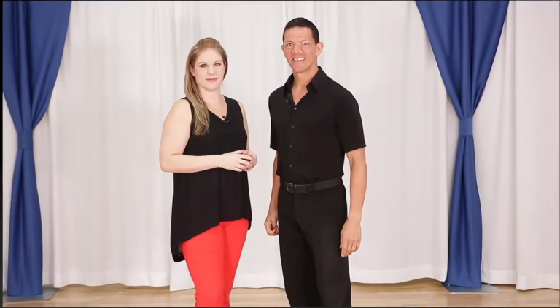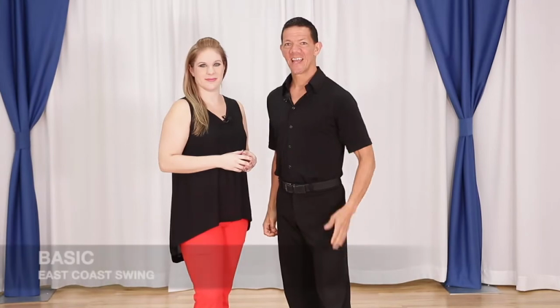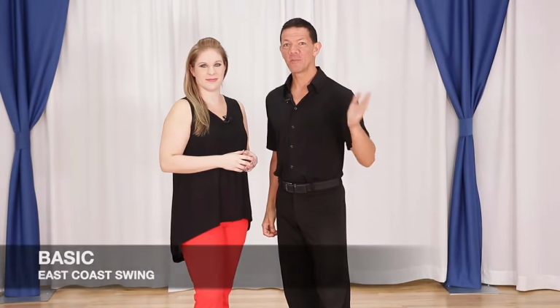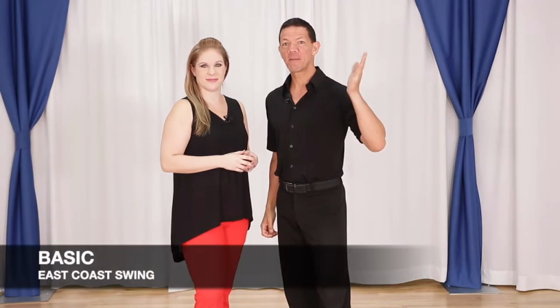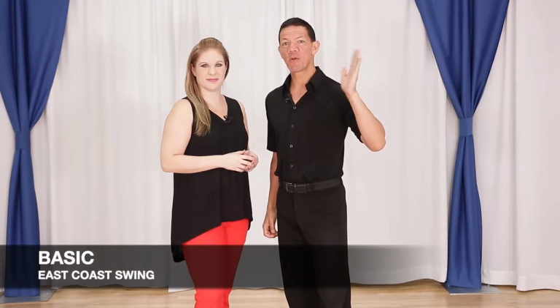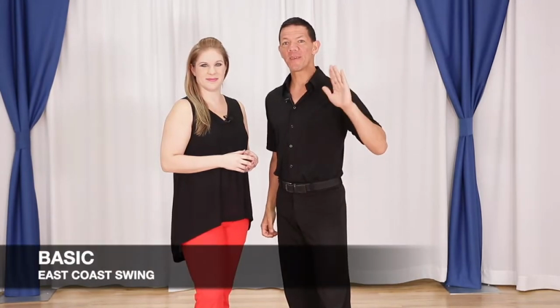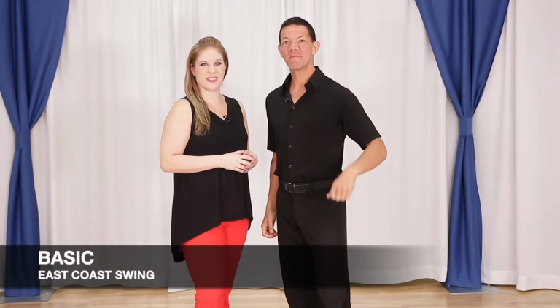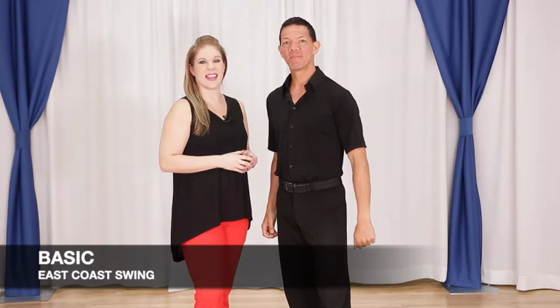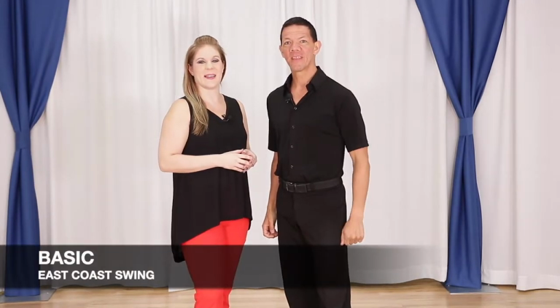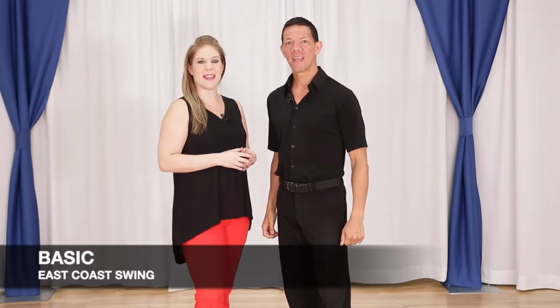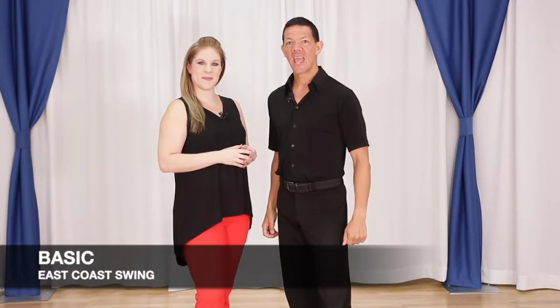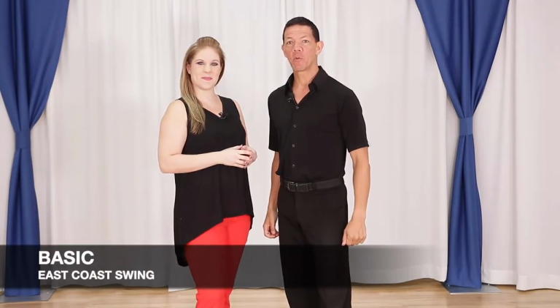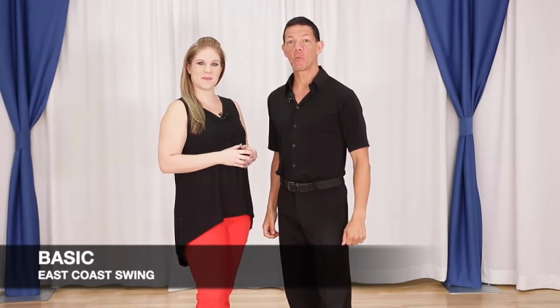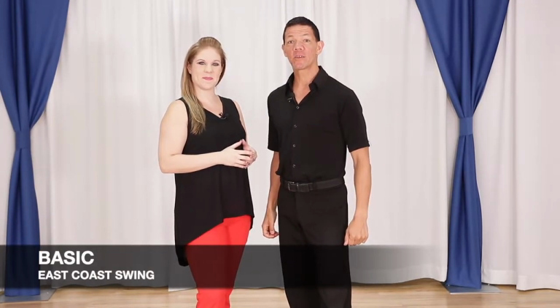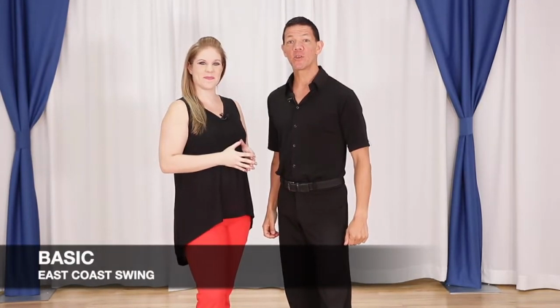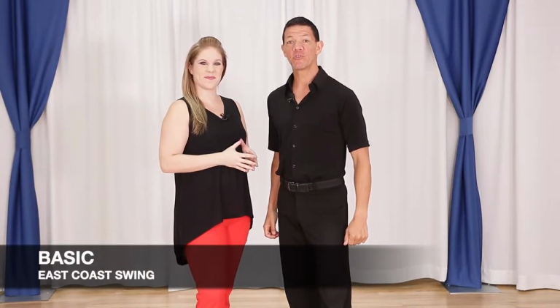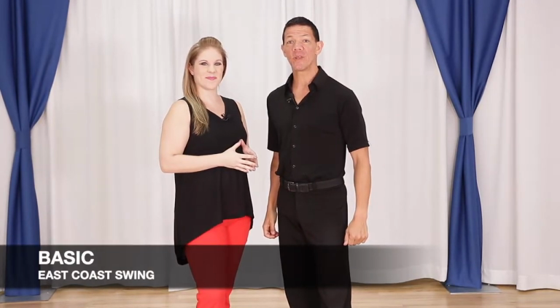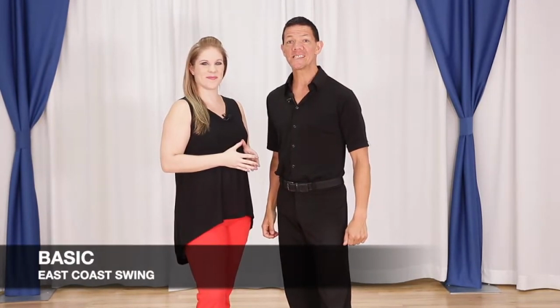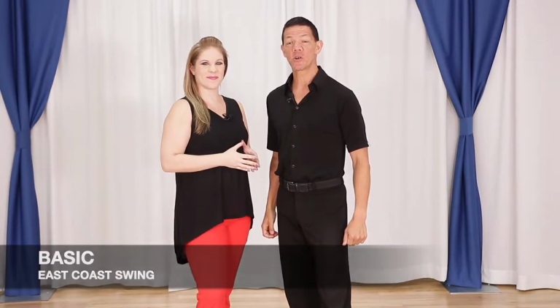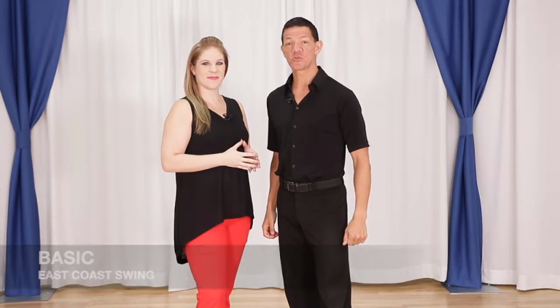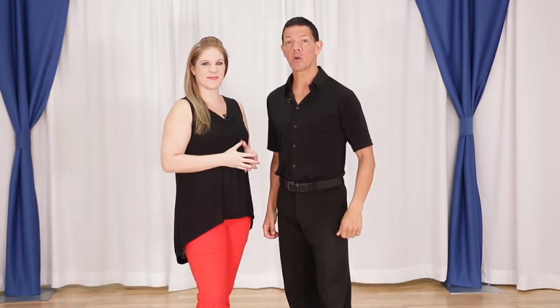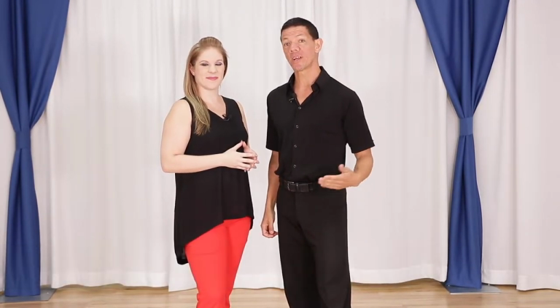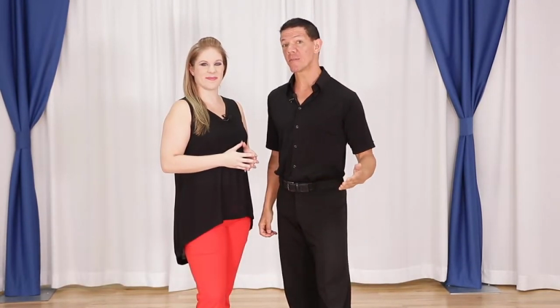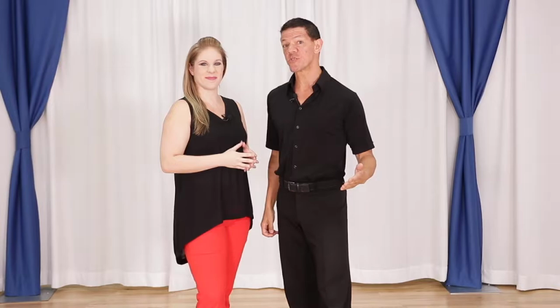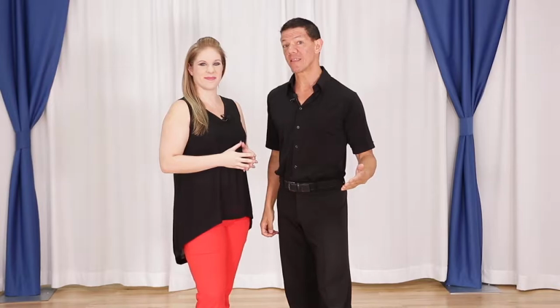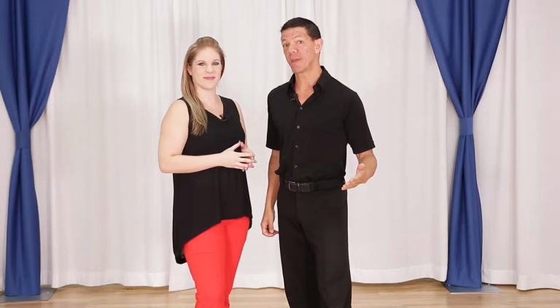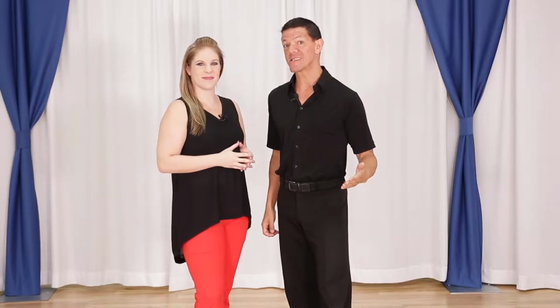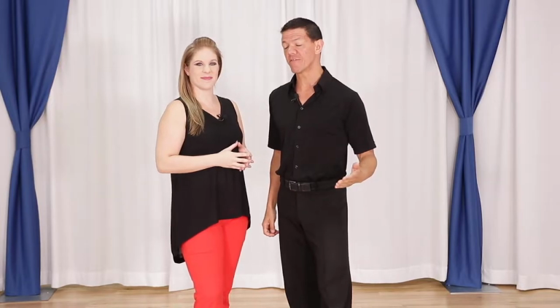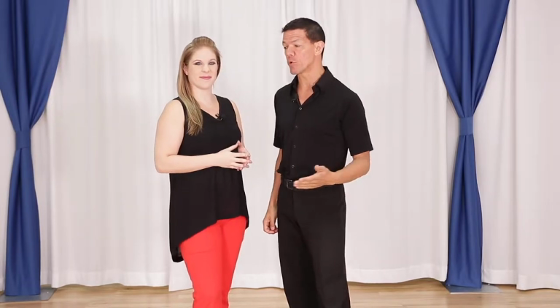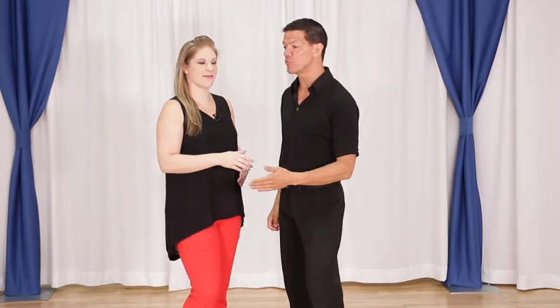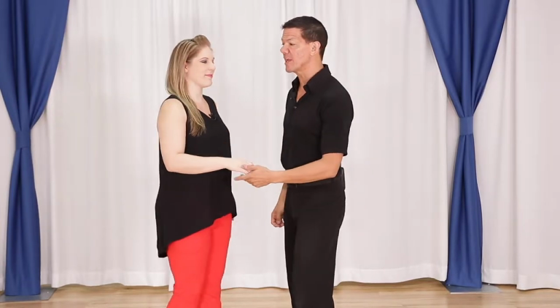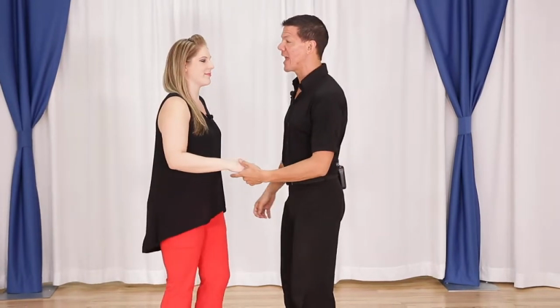Hello, my name is Brian B. And I'm Megan. And we want to welcome you to East Coast Swing. We're going to demonstrate the basic for you right now.